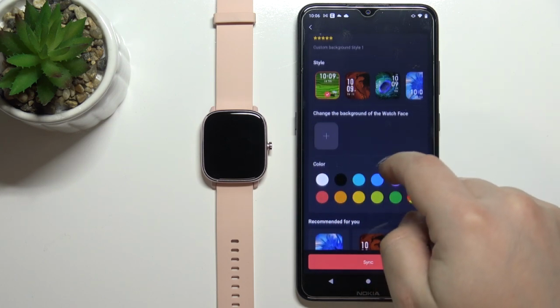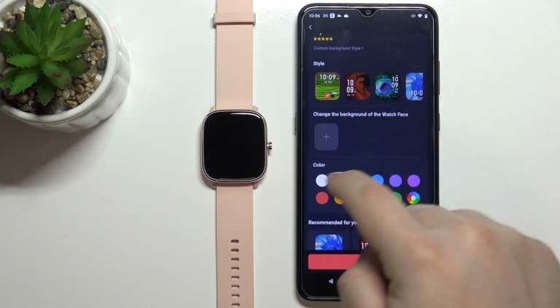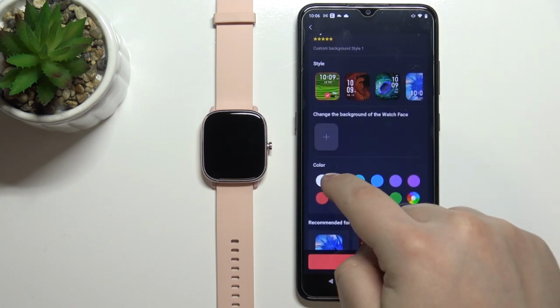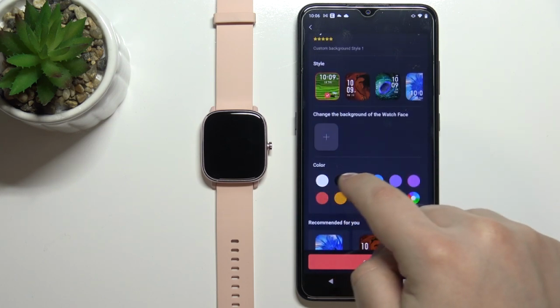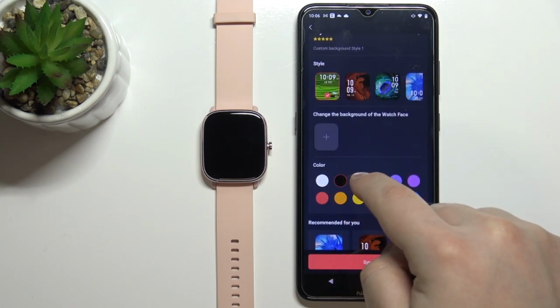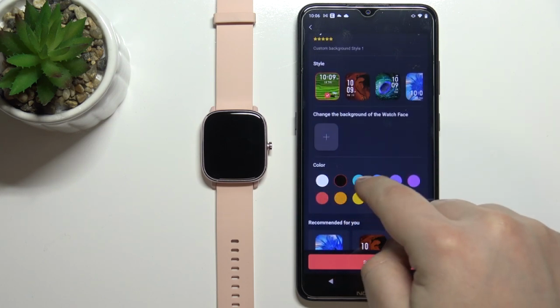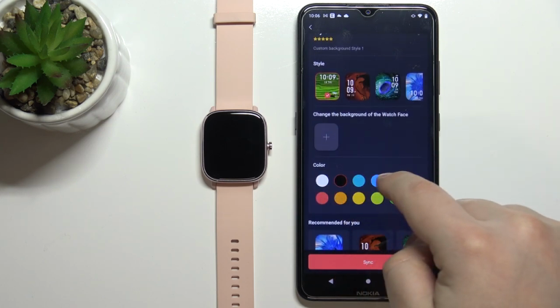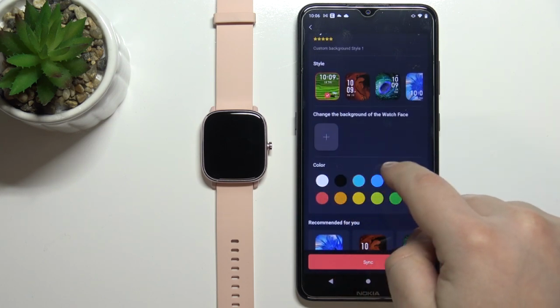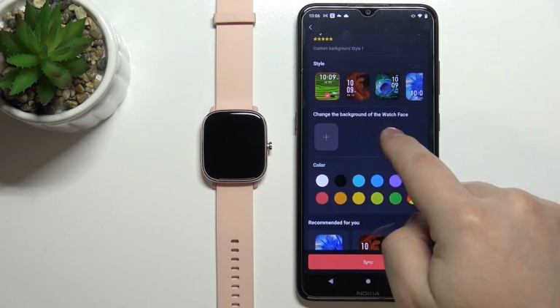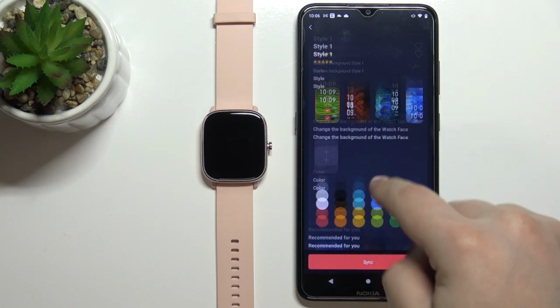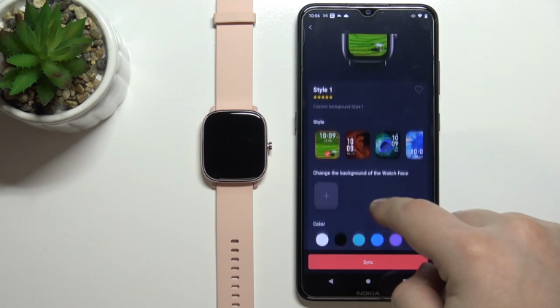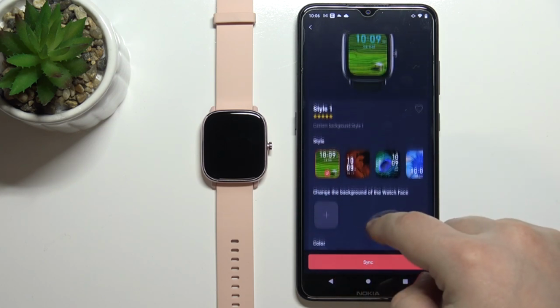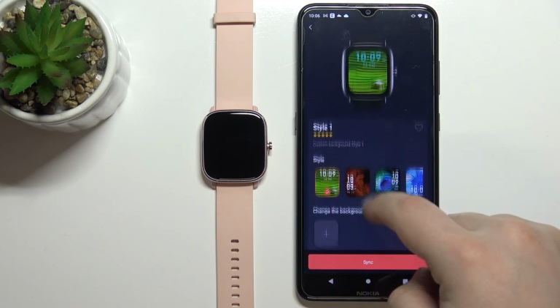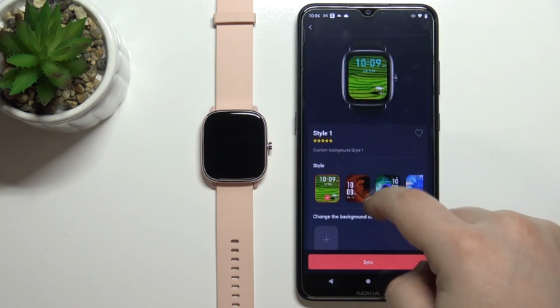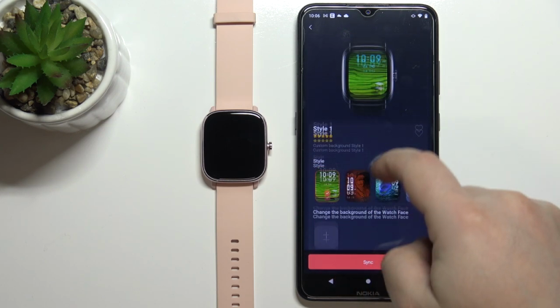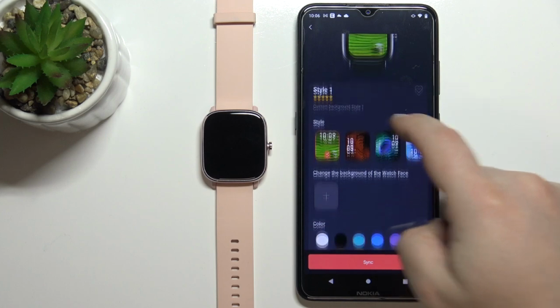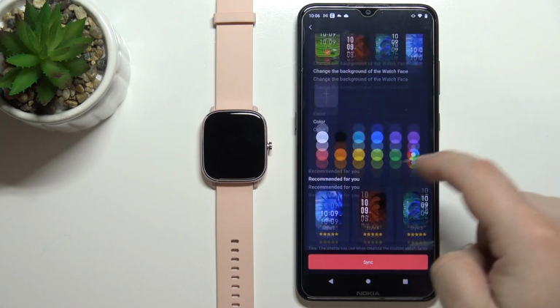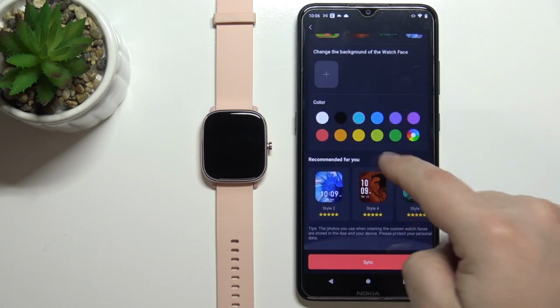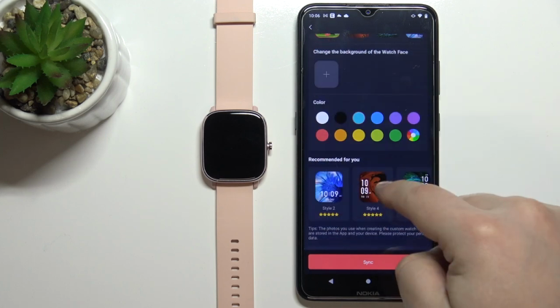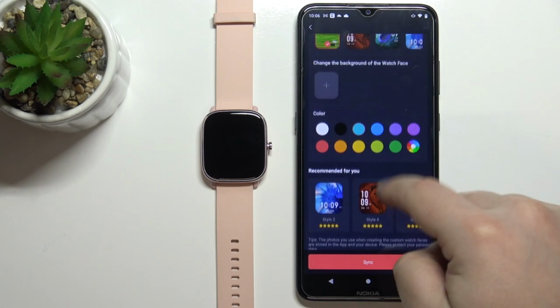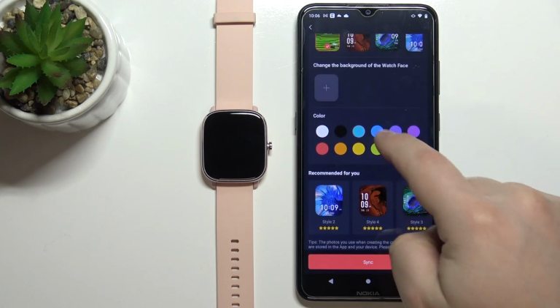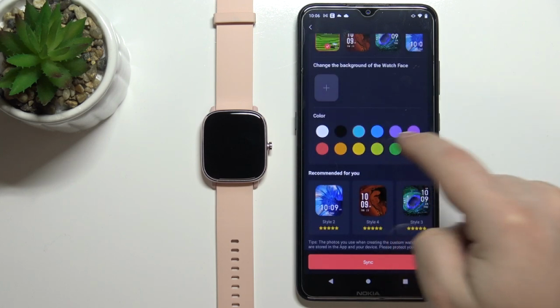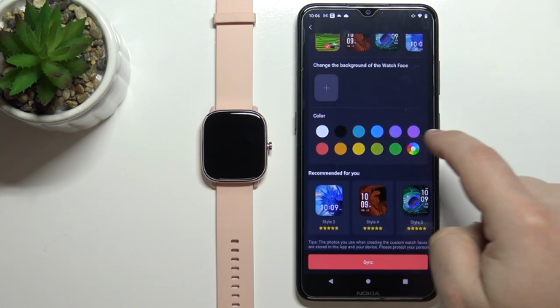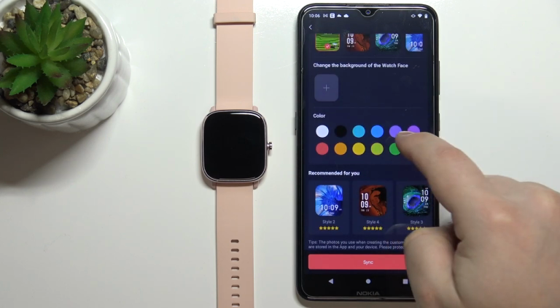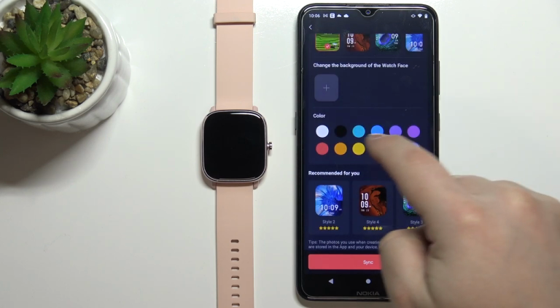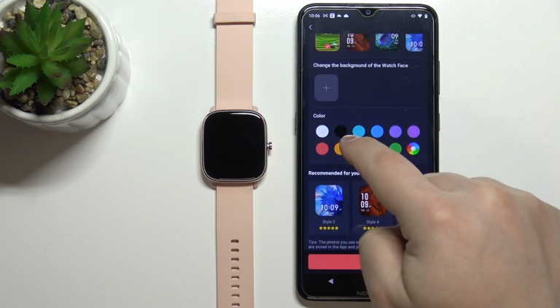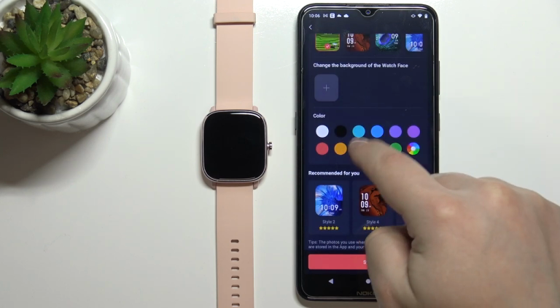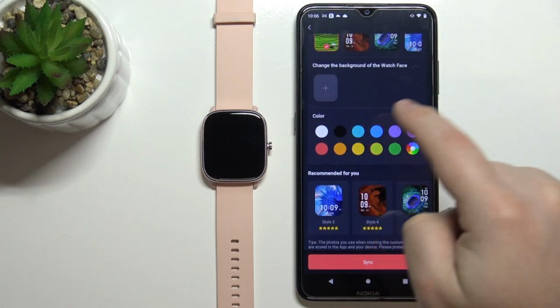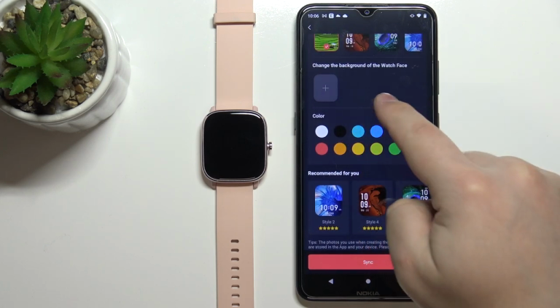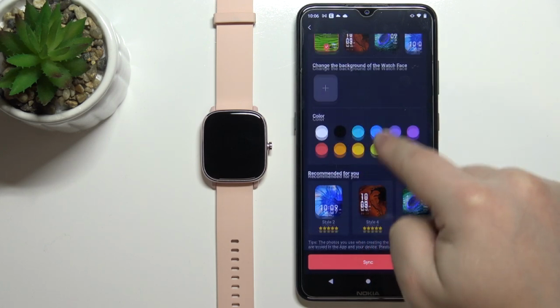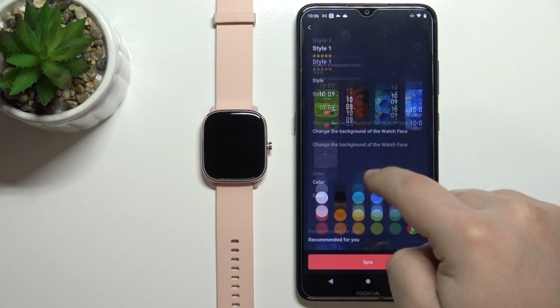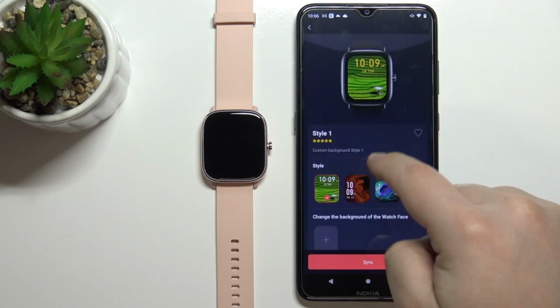Below we have Colors. Basically we can change the color of the text. Yes, as you can see. So let's select something like yellow, for example.